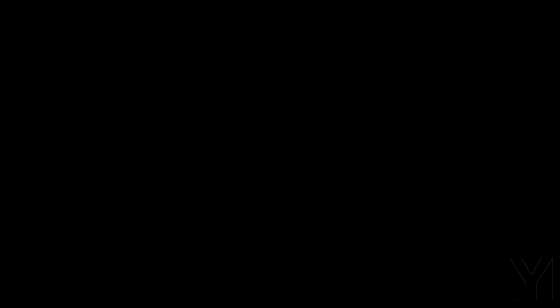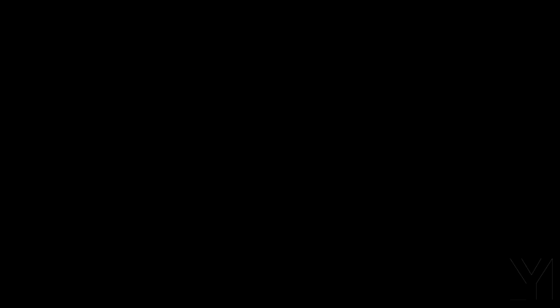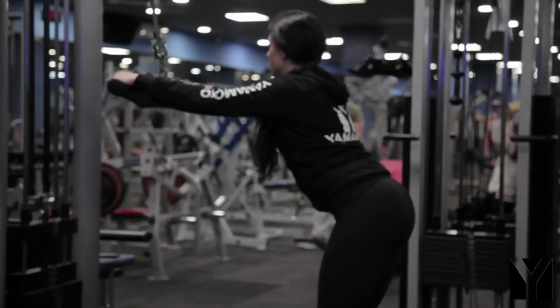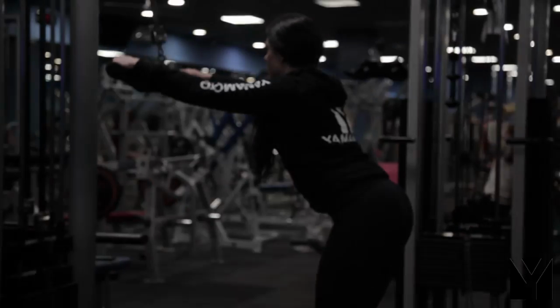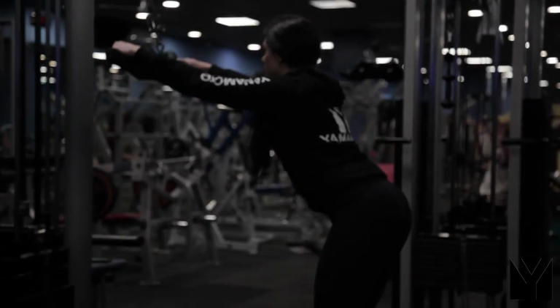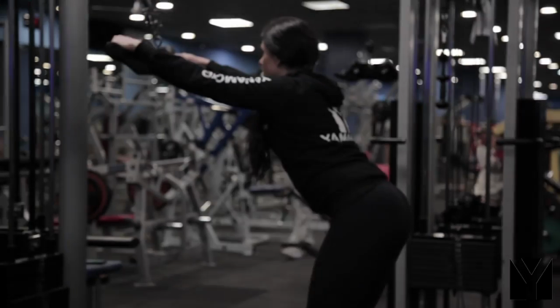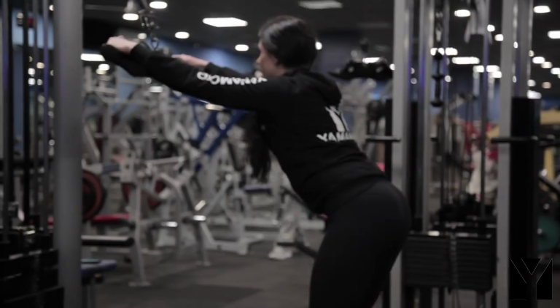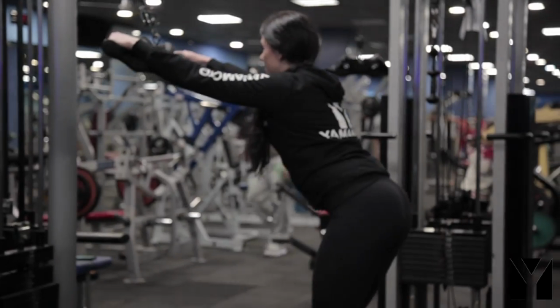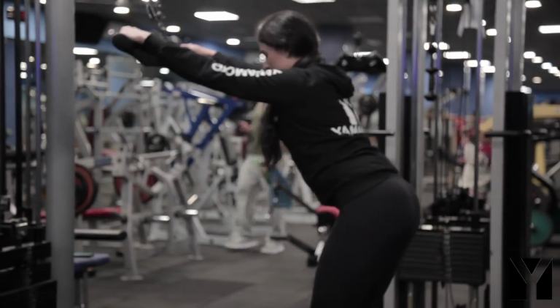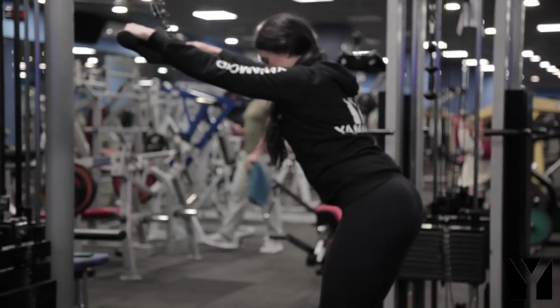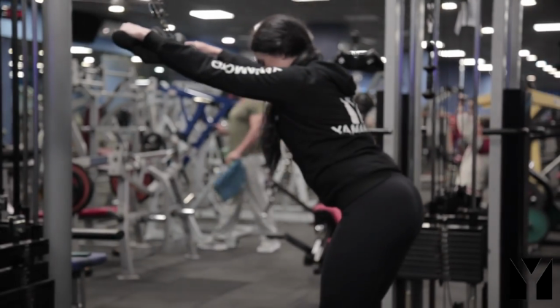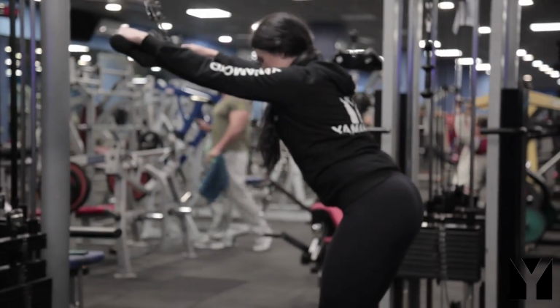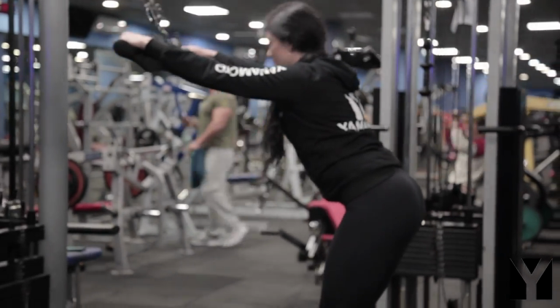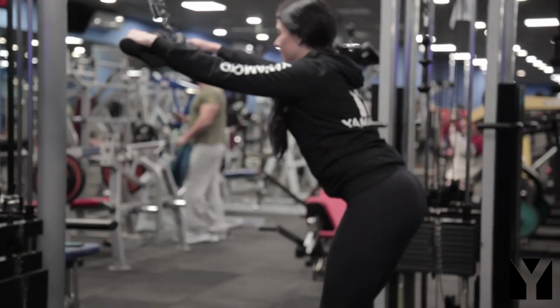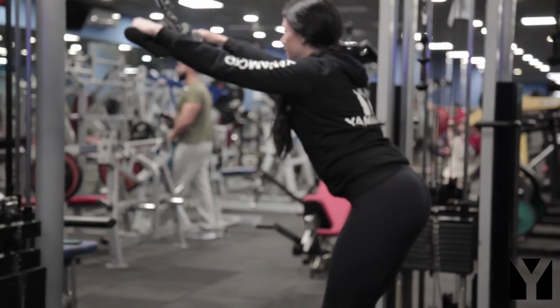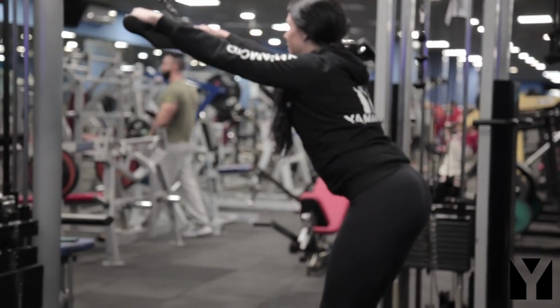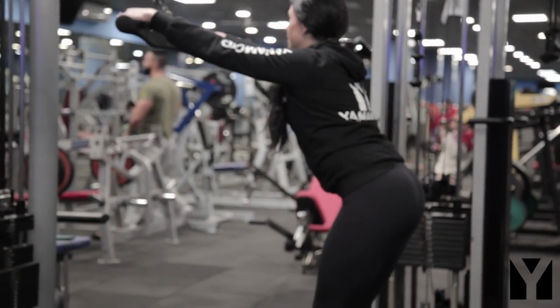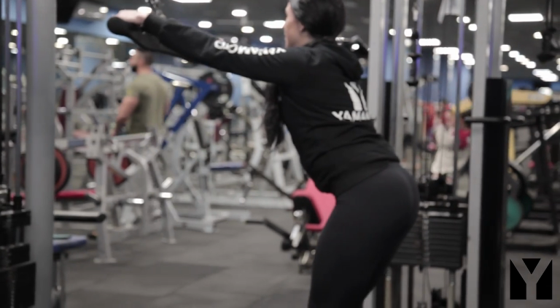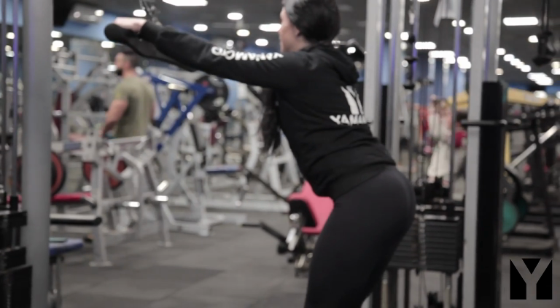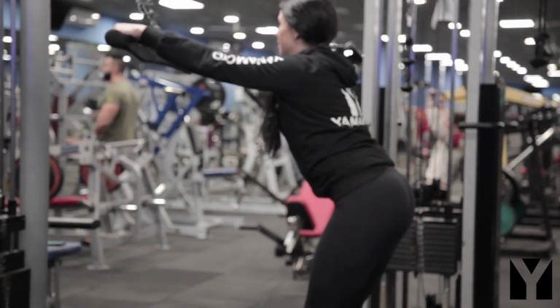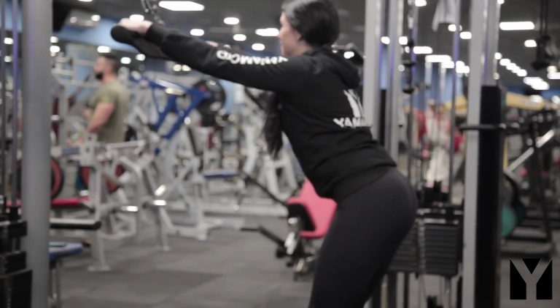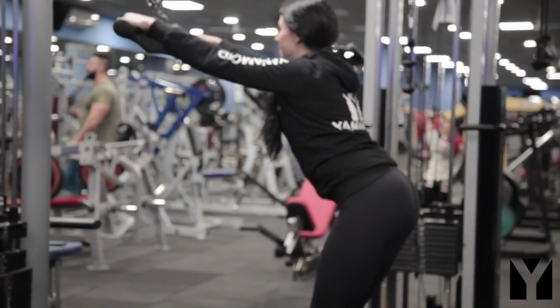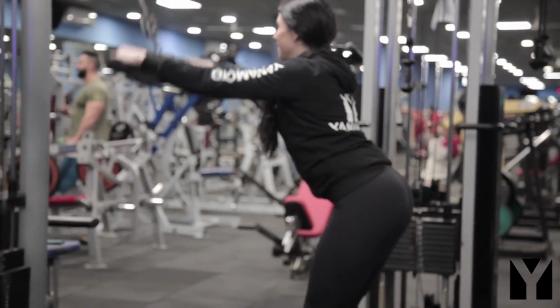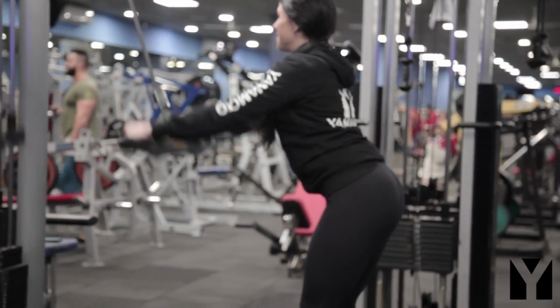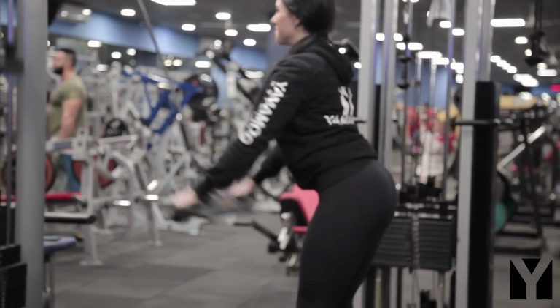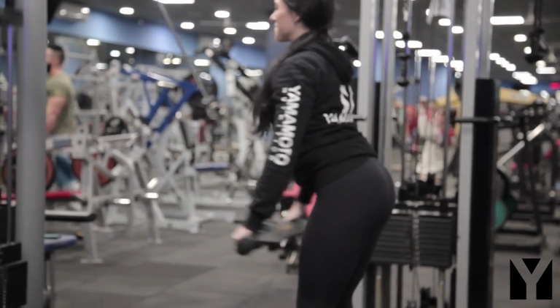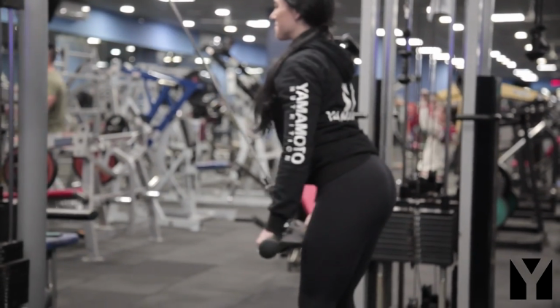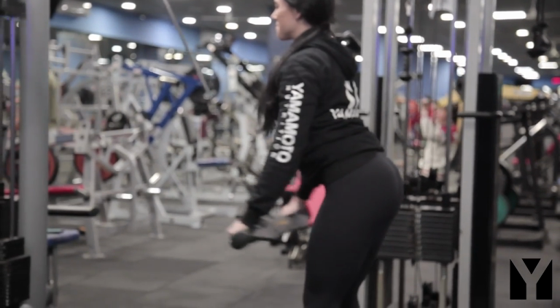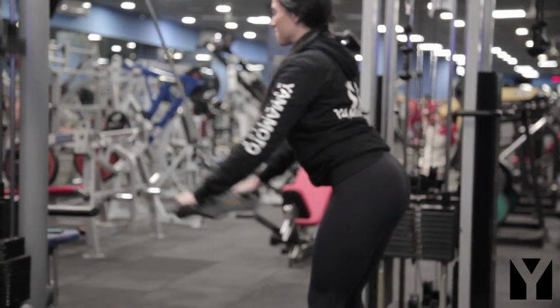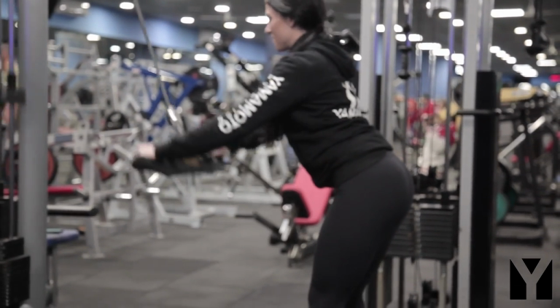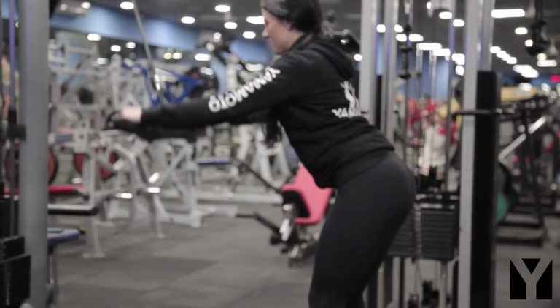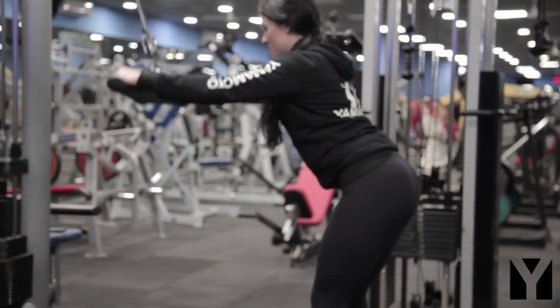Ciao a tutti, io sono Giorgia e quello di oggi è un allenamento upper body.